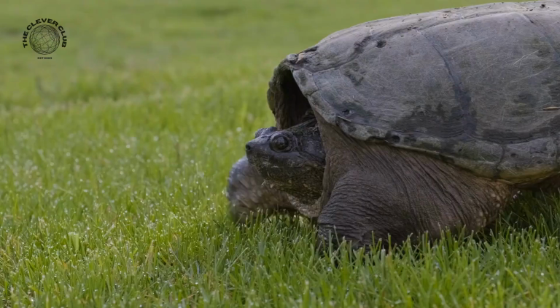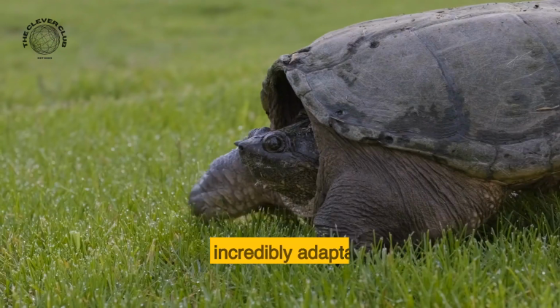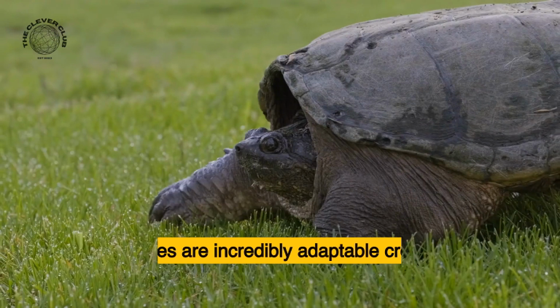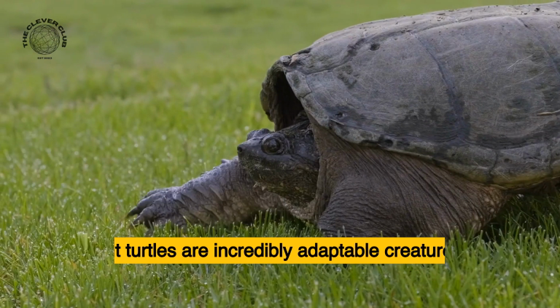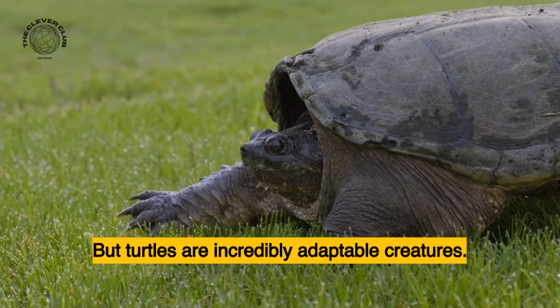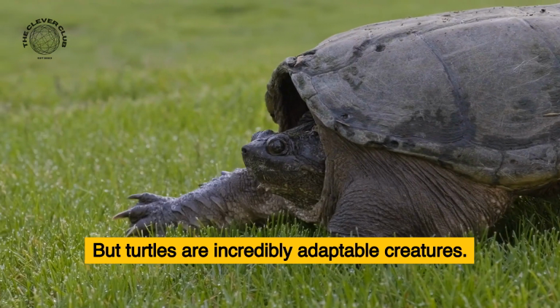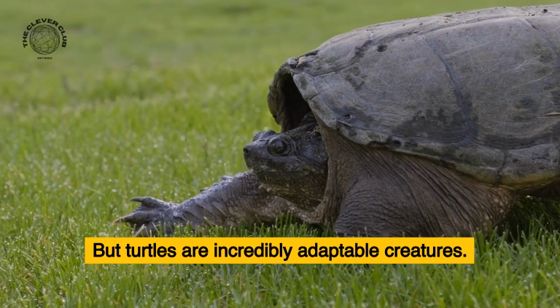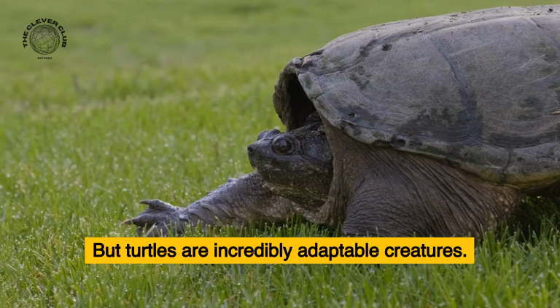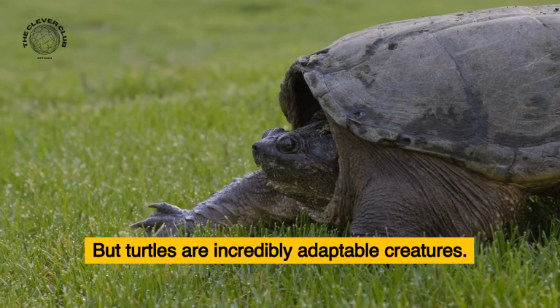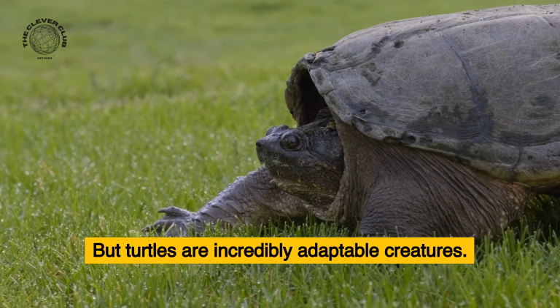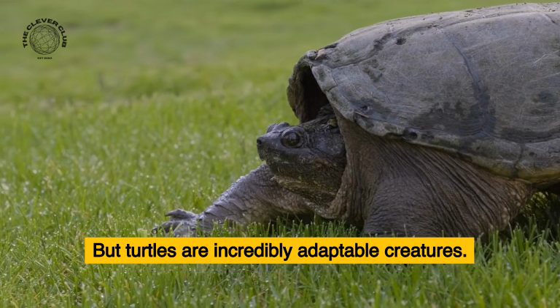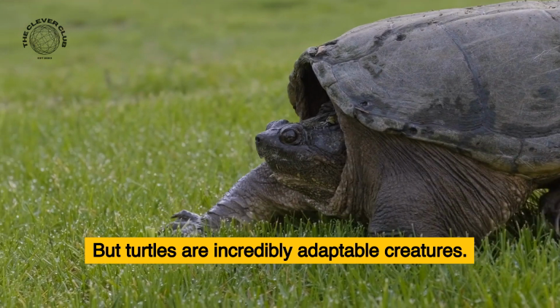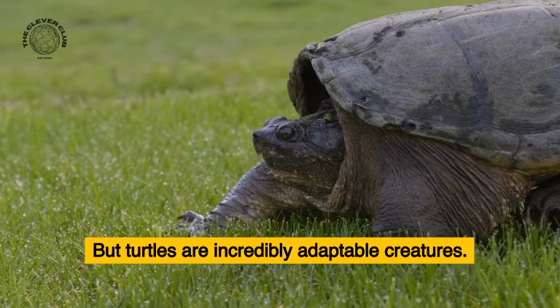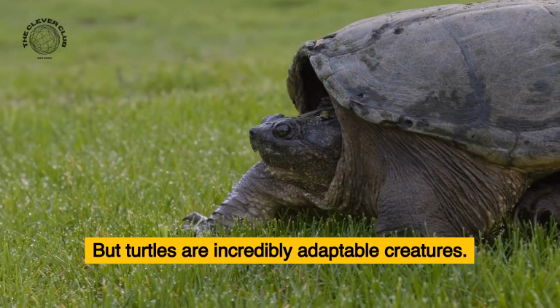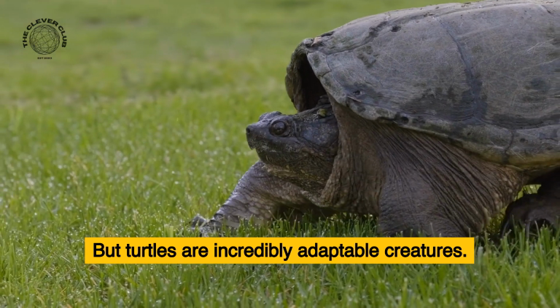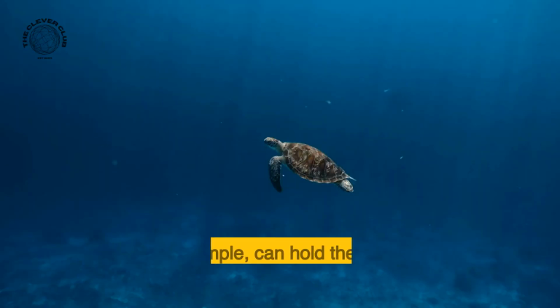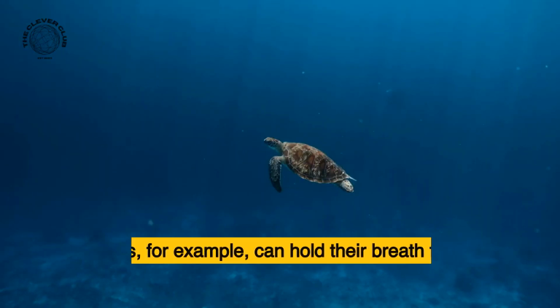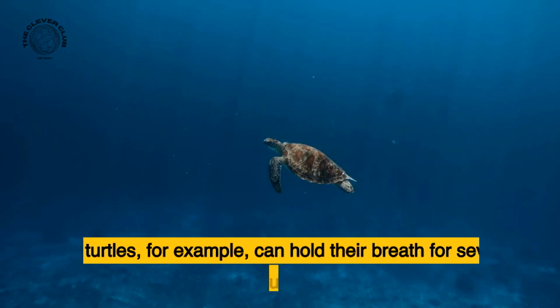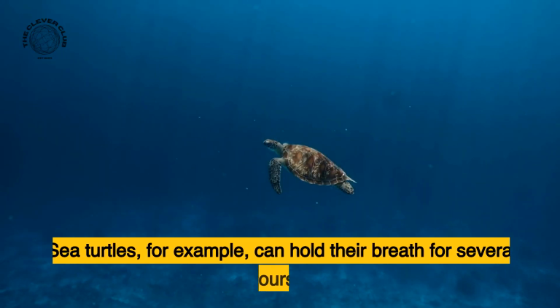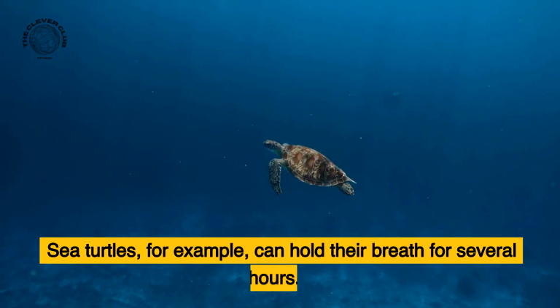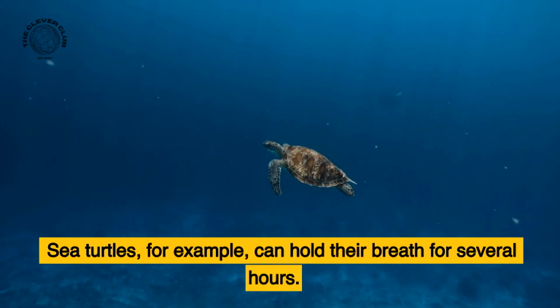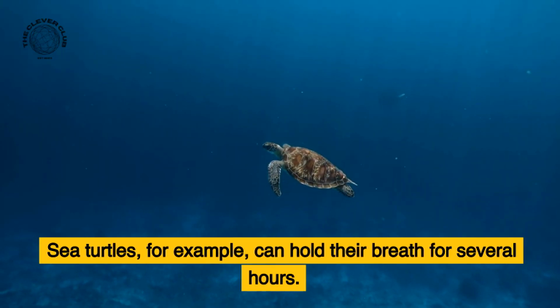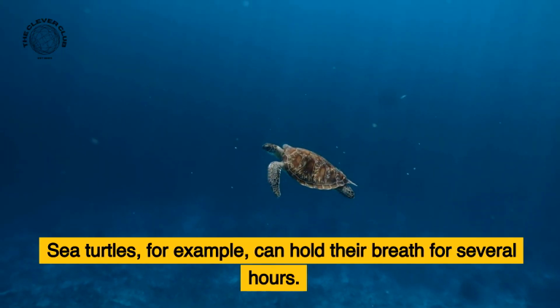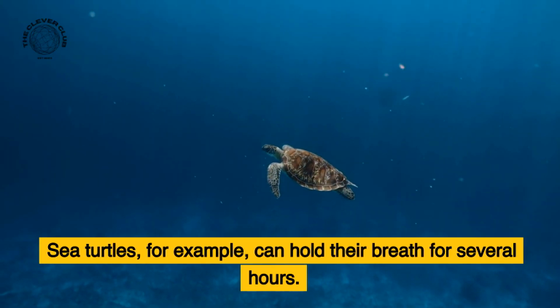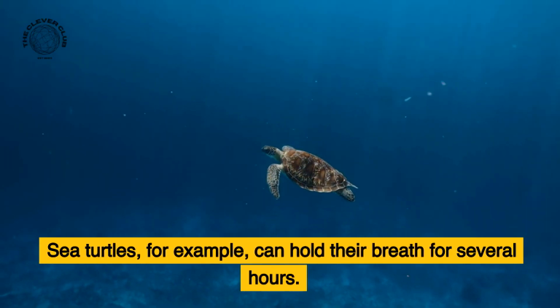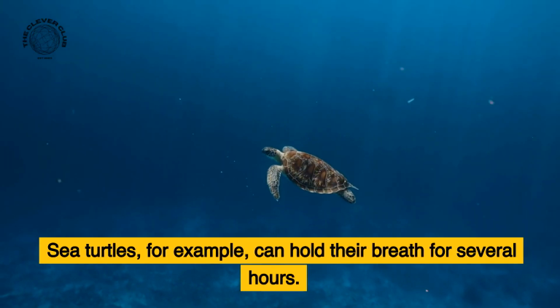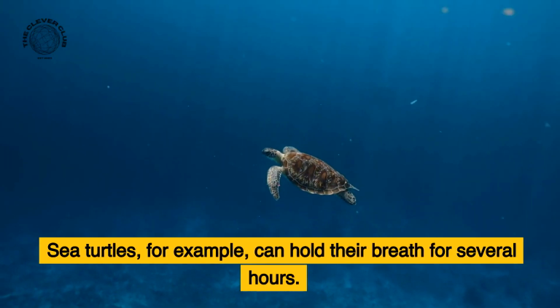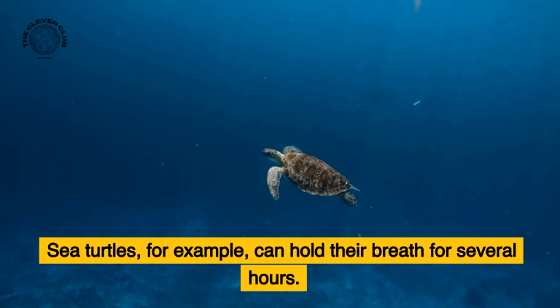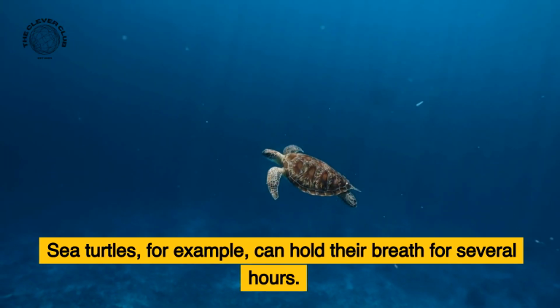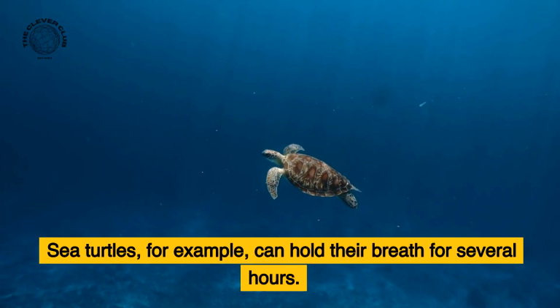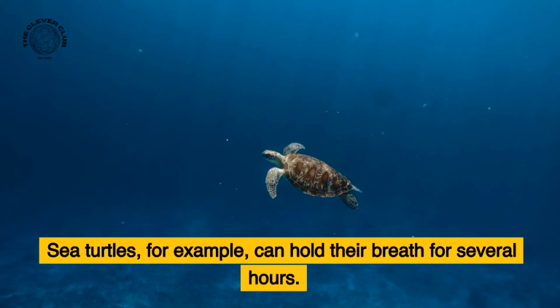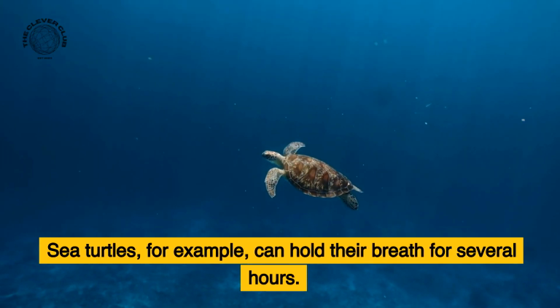But turtles are incredibly adaptable creatures. Sea turtles, for example, can hold their breath for several hours.